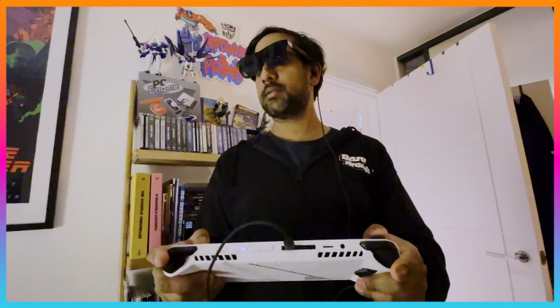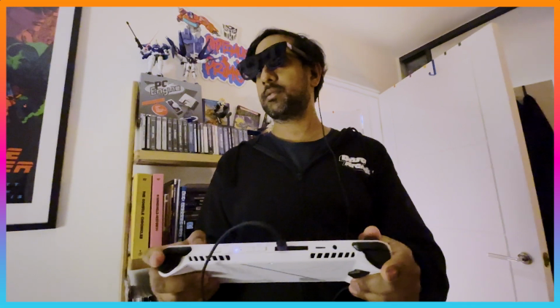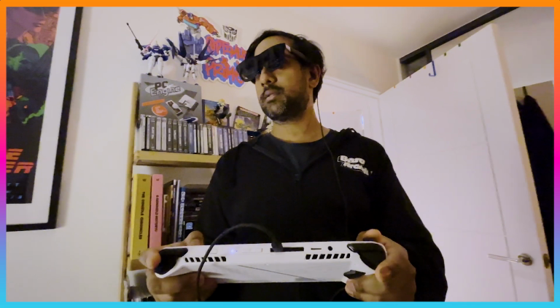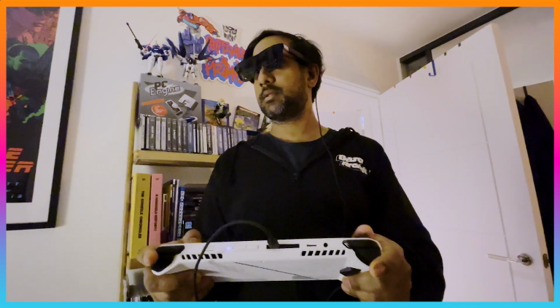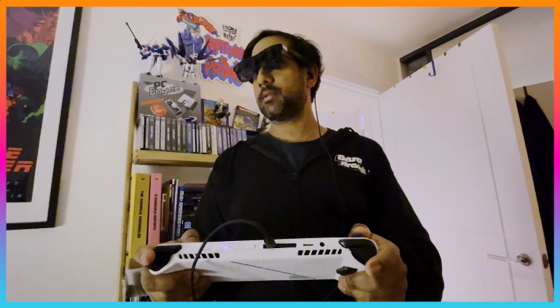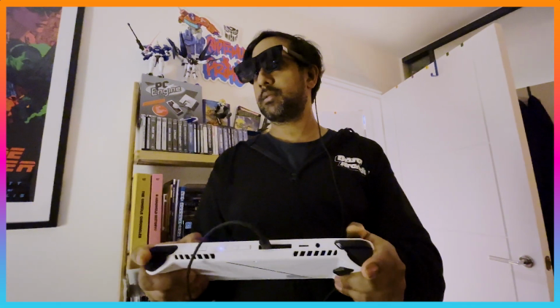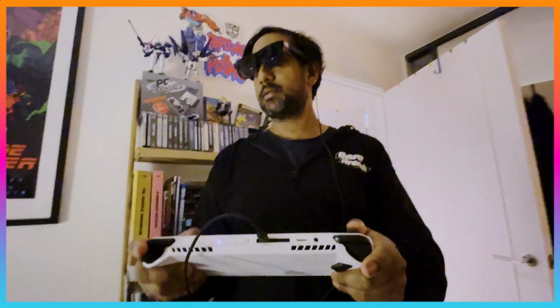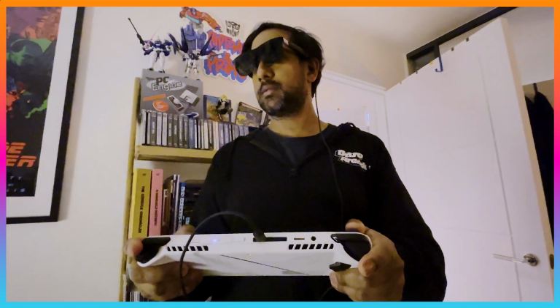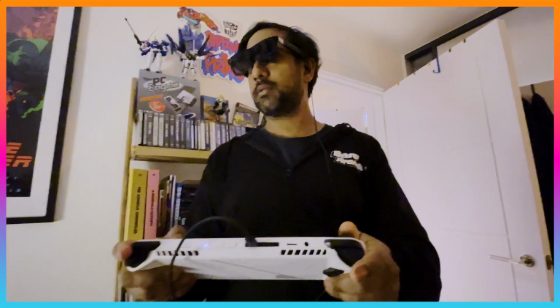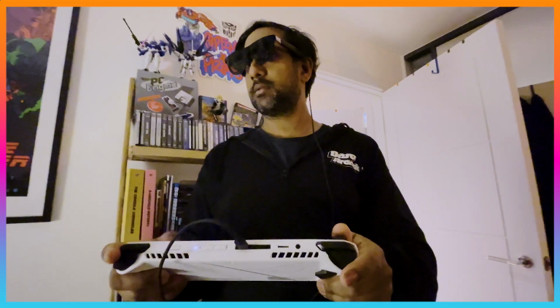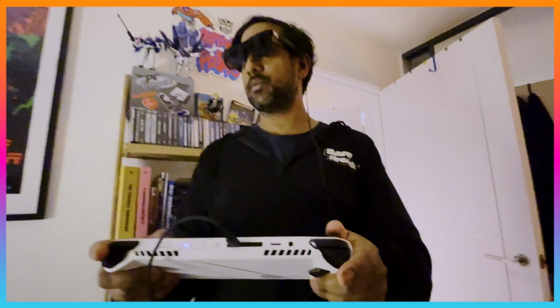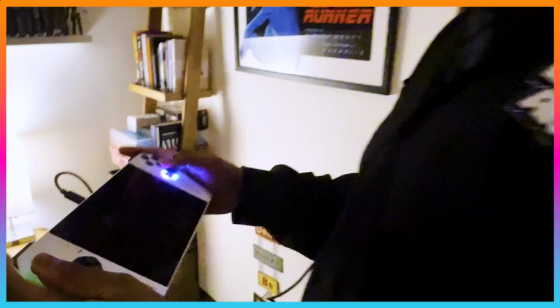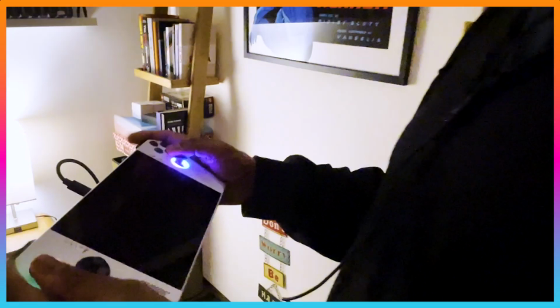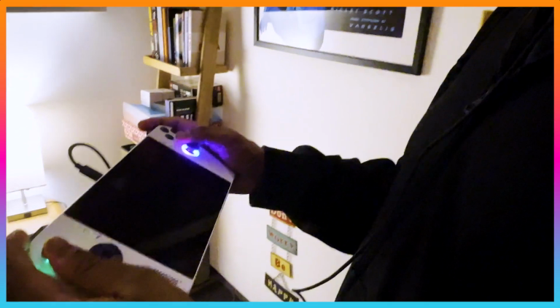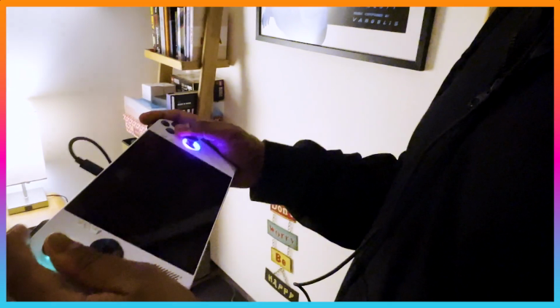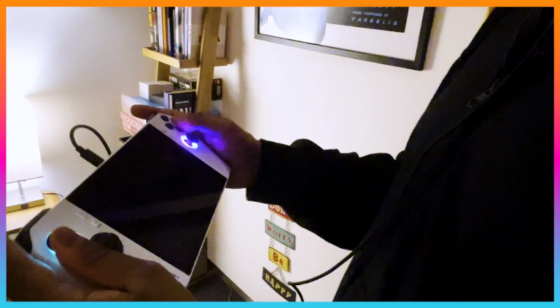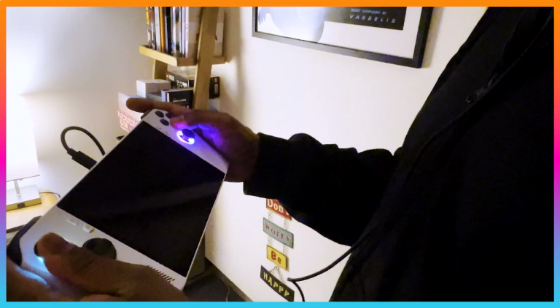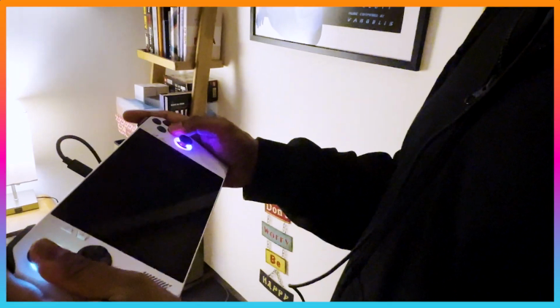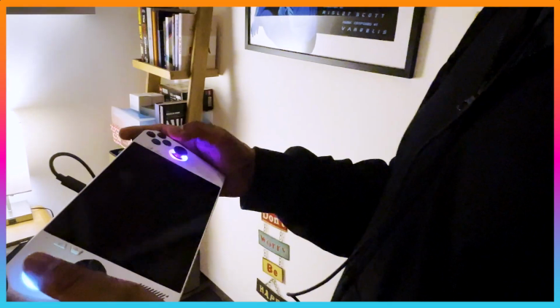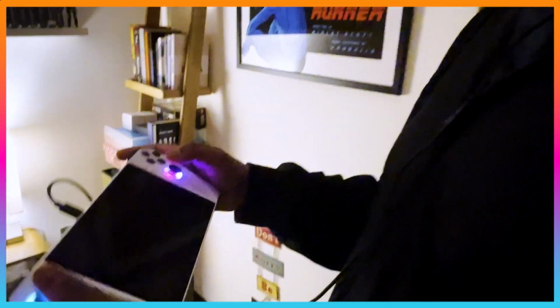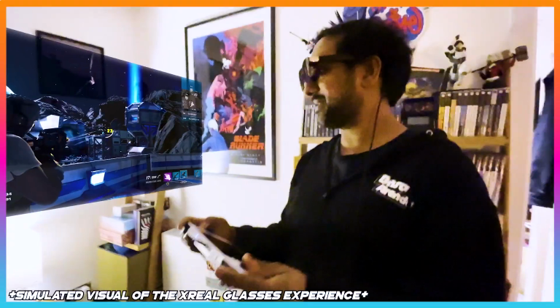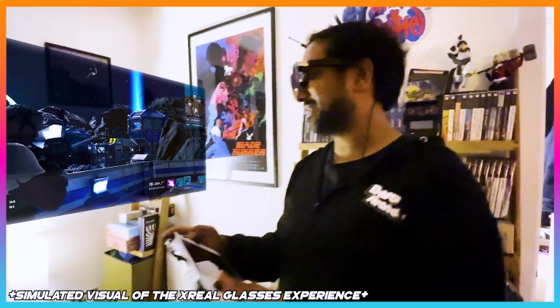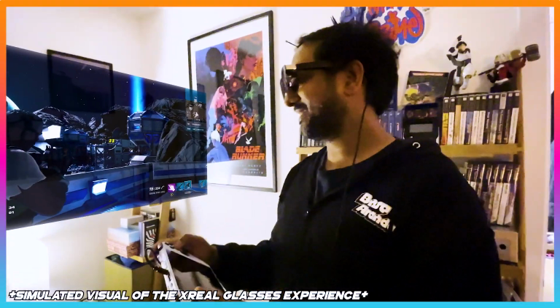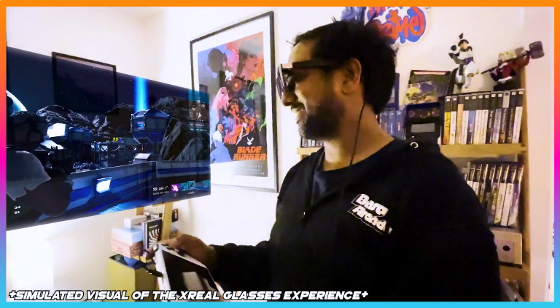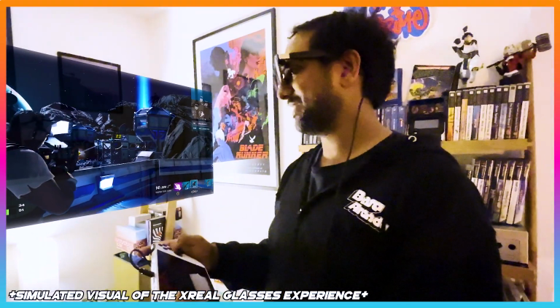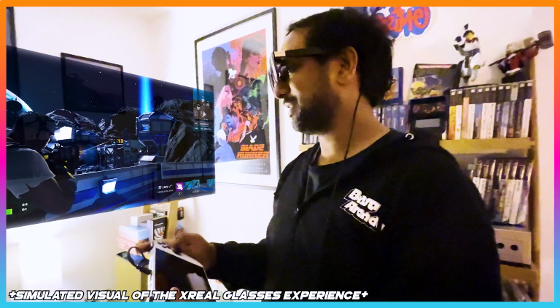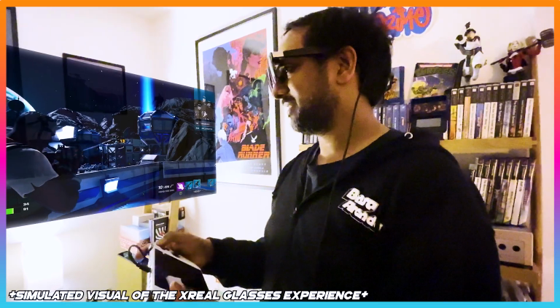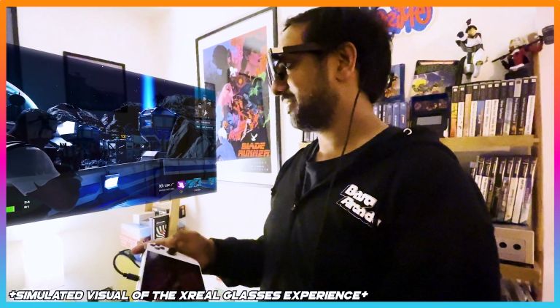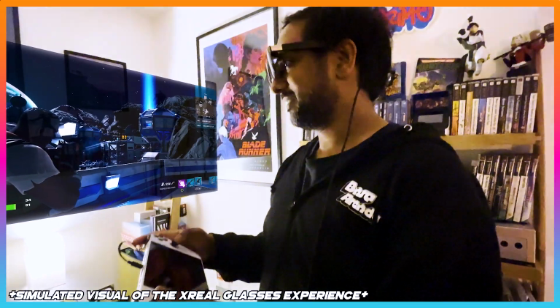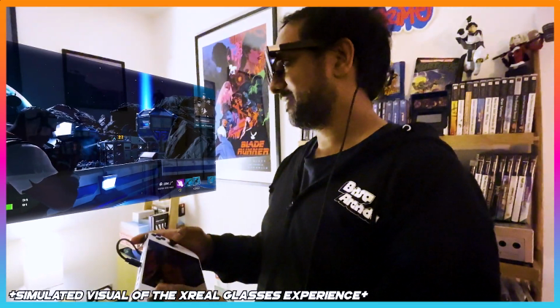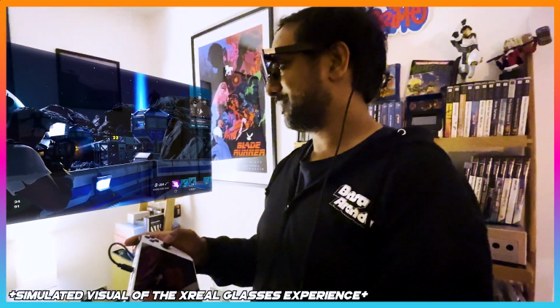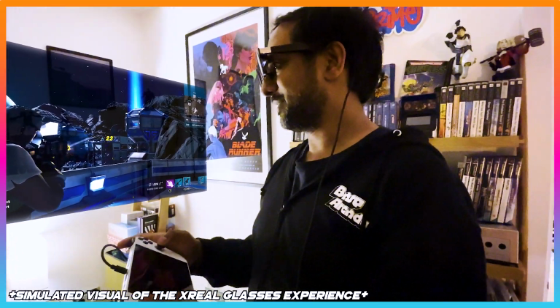To be honest, I'm not sure how I'm going to go back to playing games on my TV screen after experiencing gaming via the Xreal One glasses.